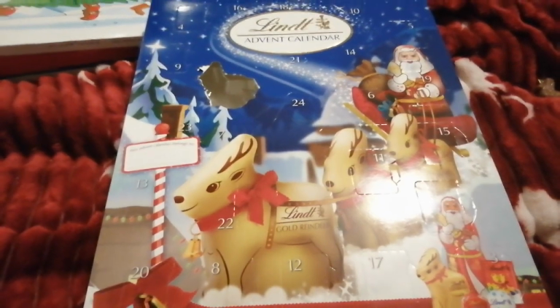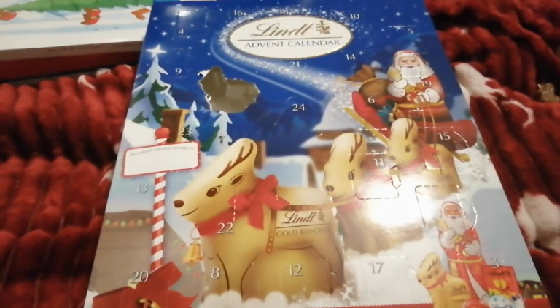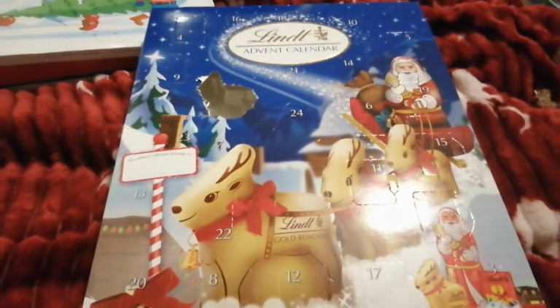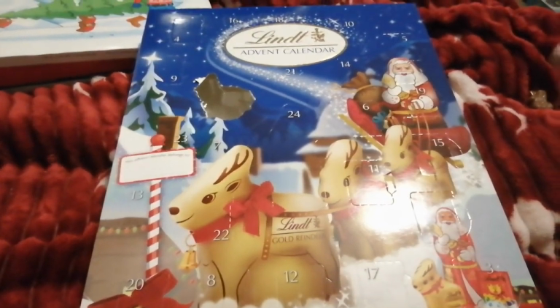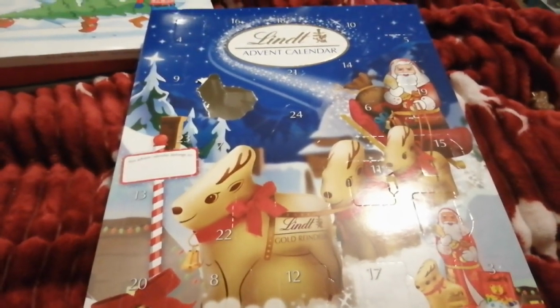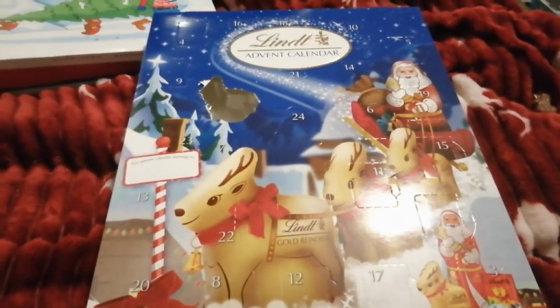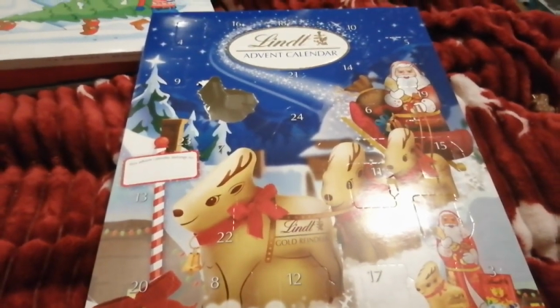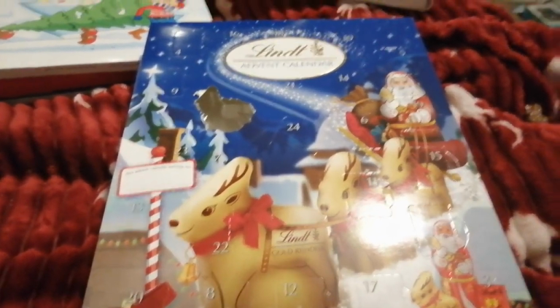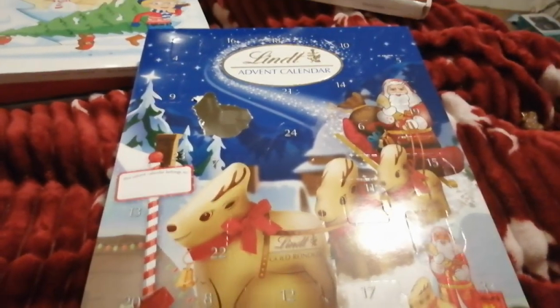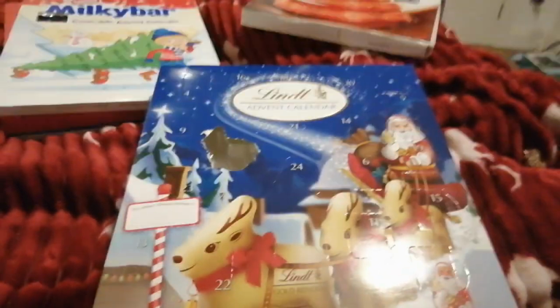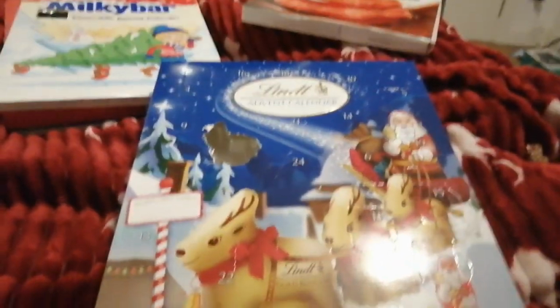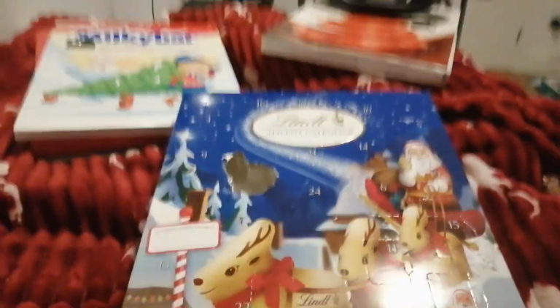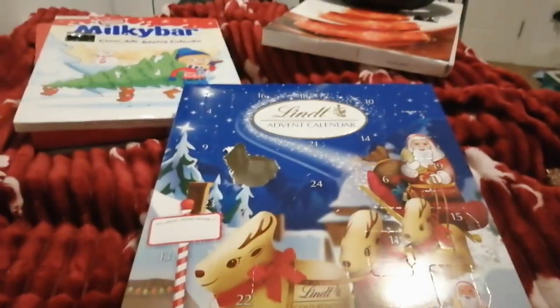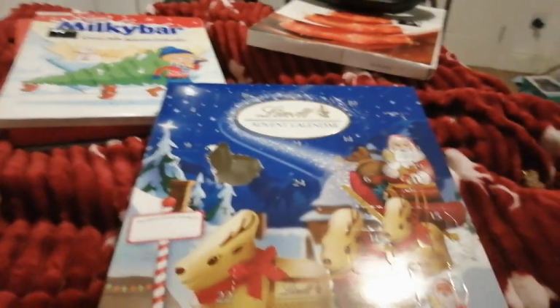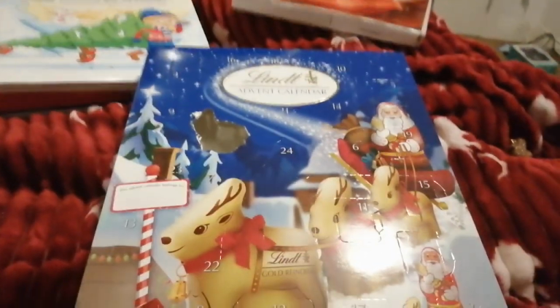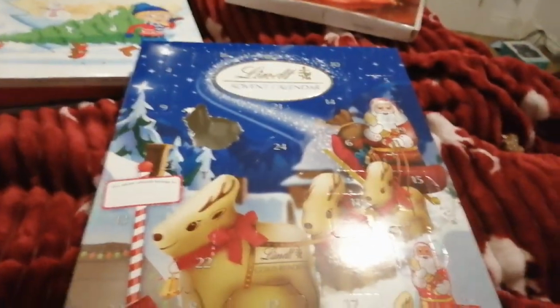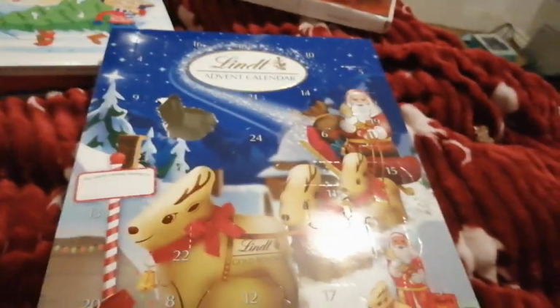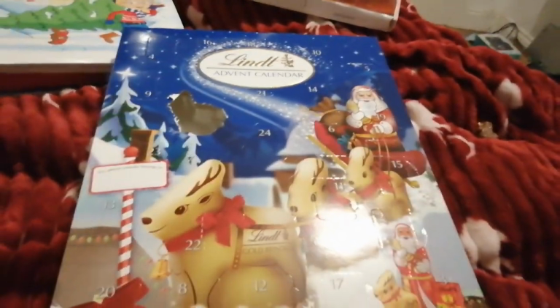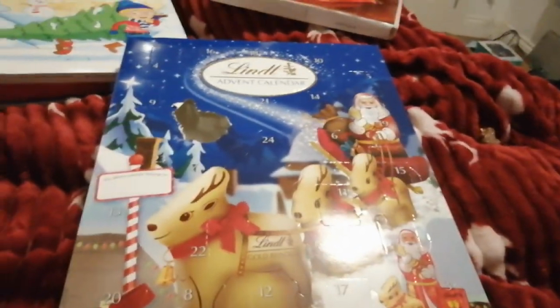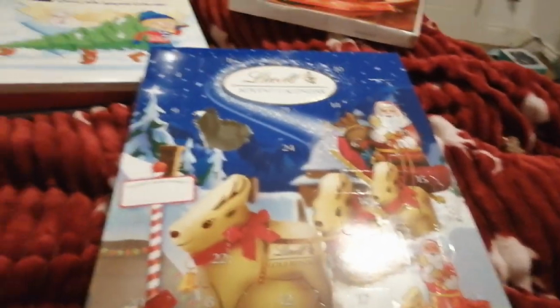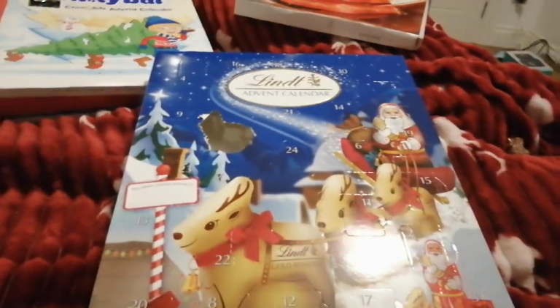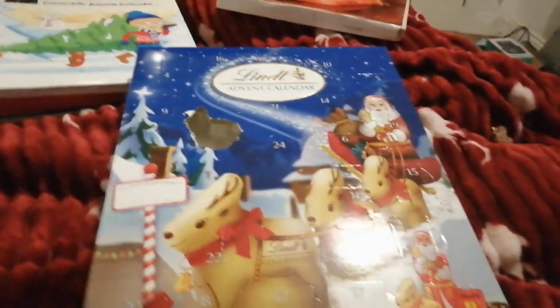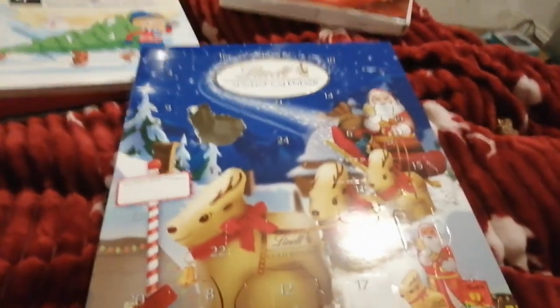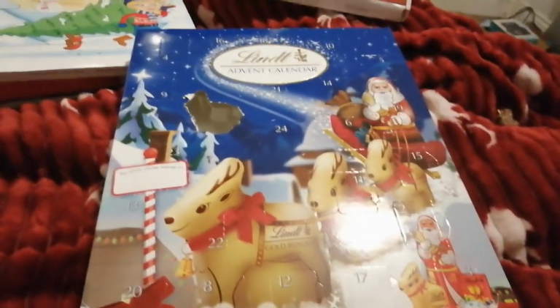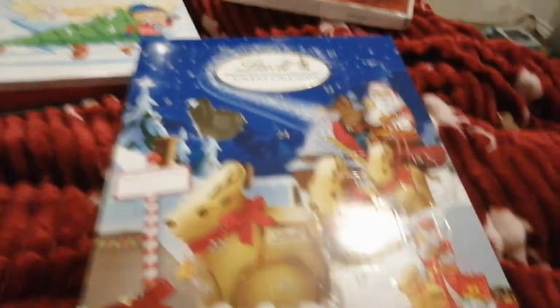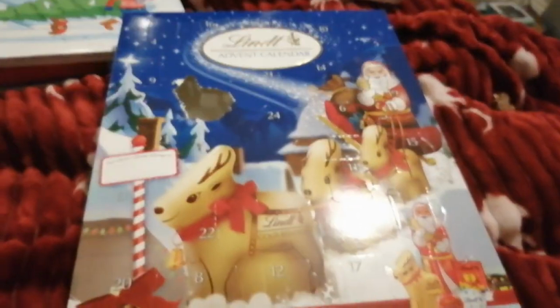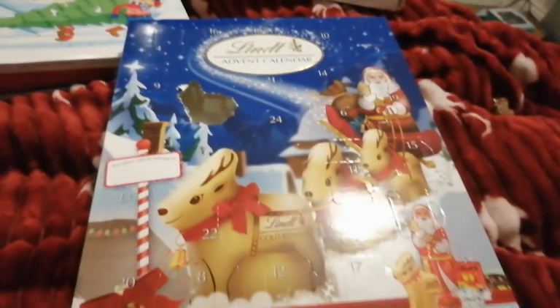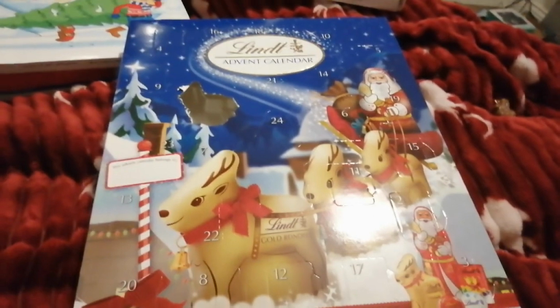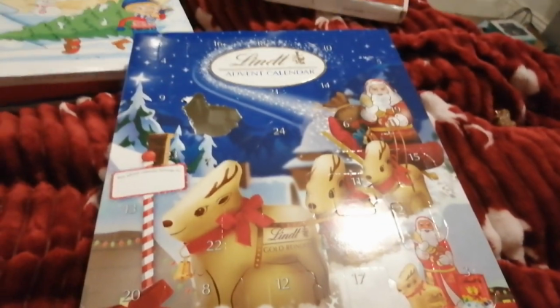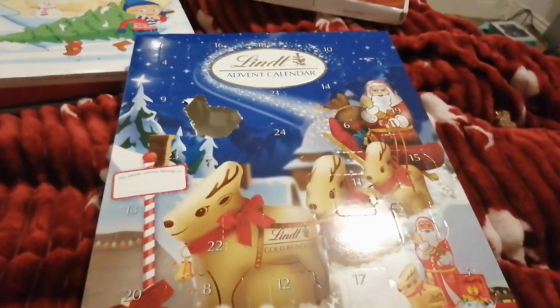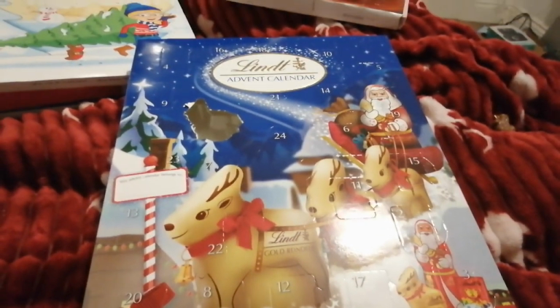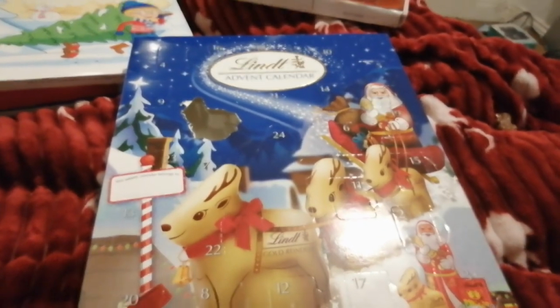Well, hello, welcome back to the Lewis Plays. Today is day two on the Lint Advent Calendar.